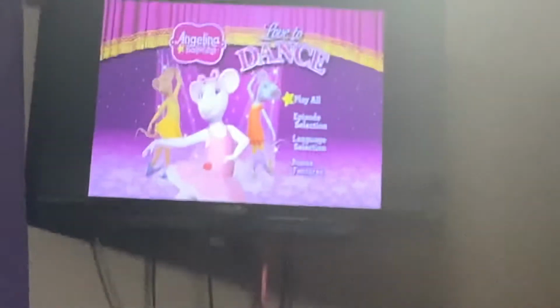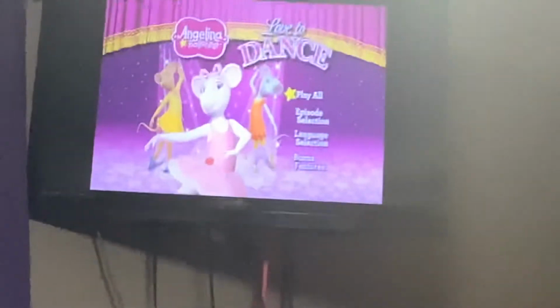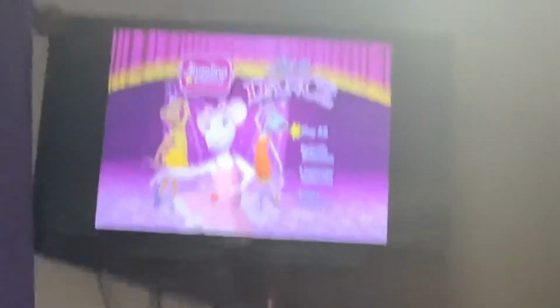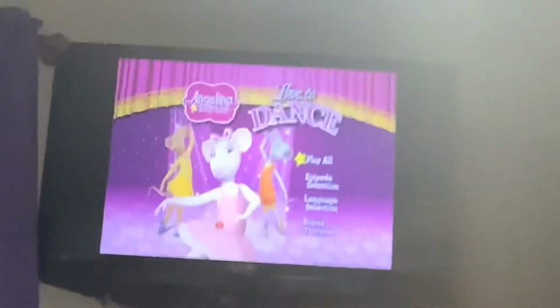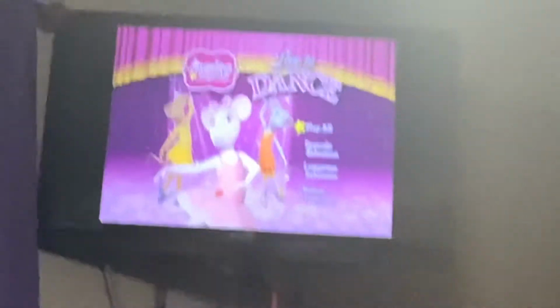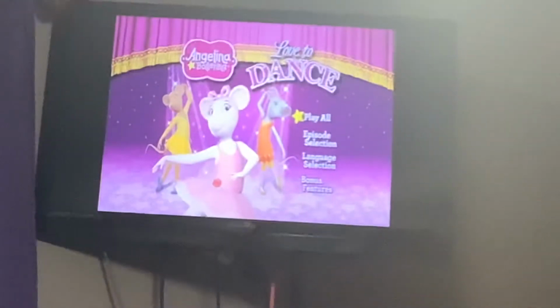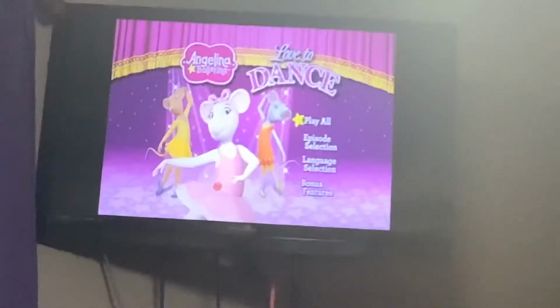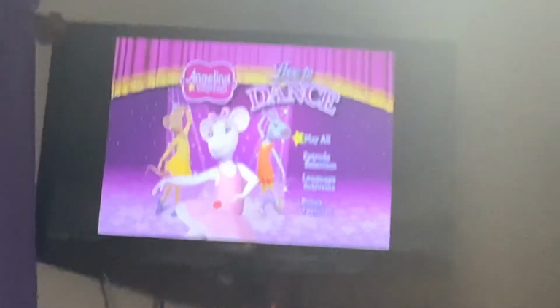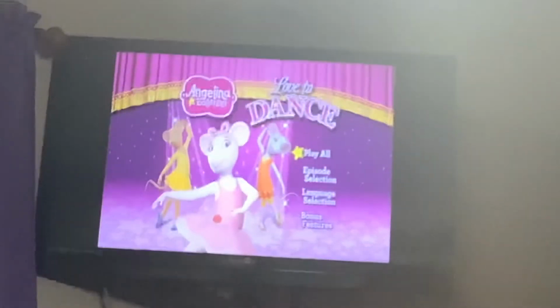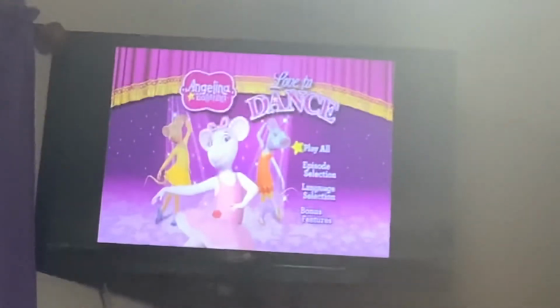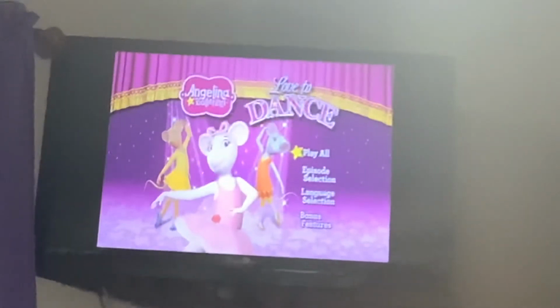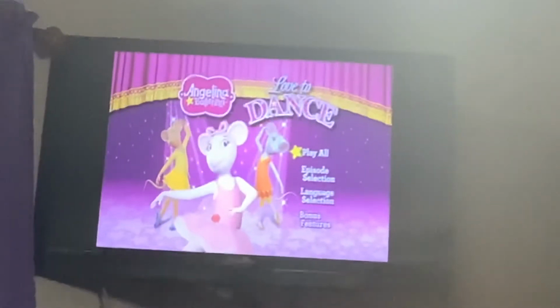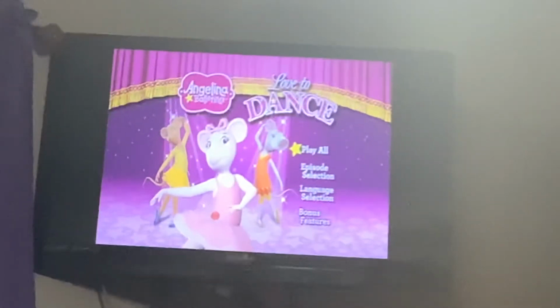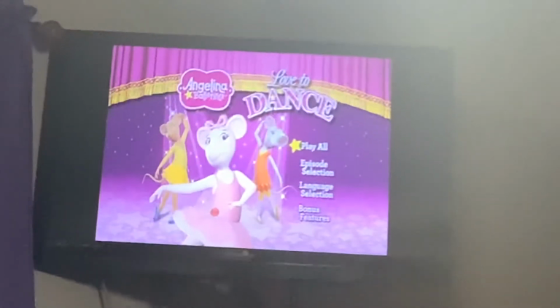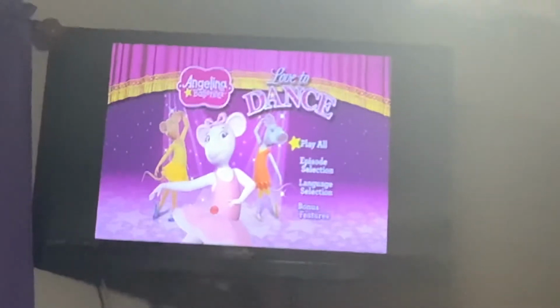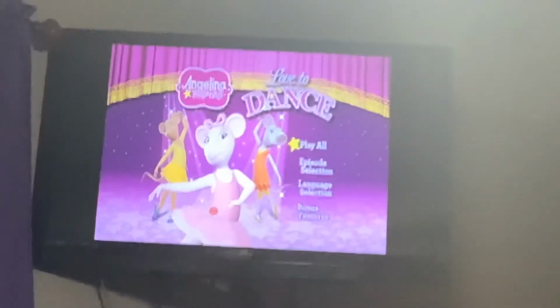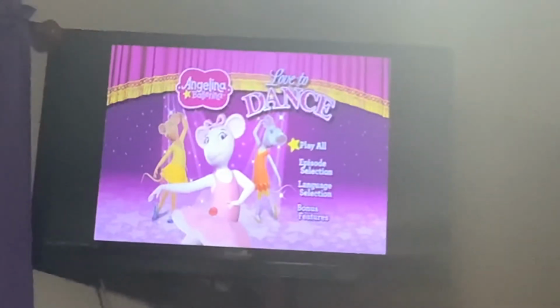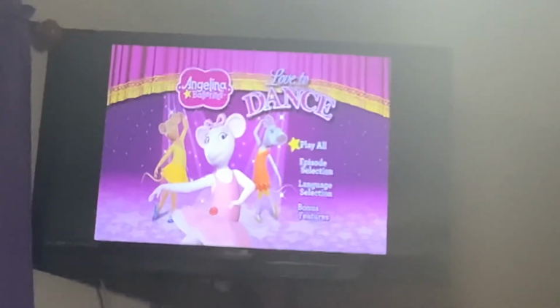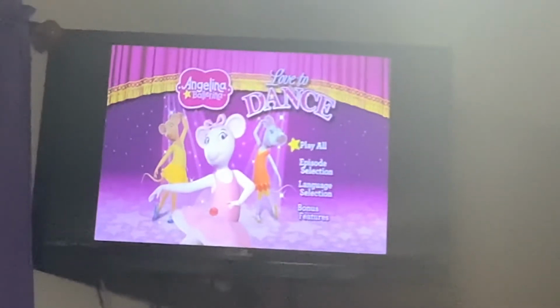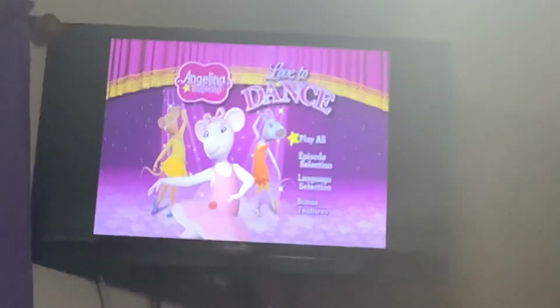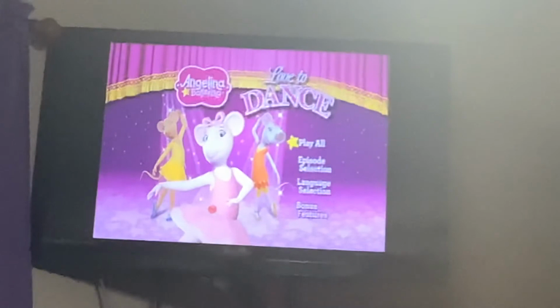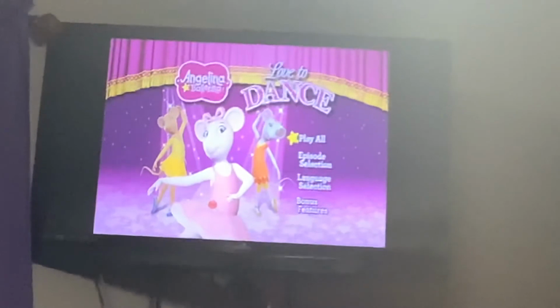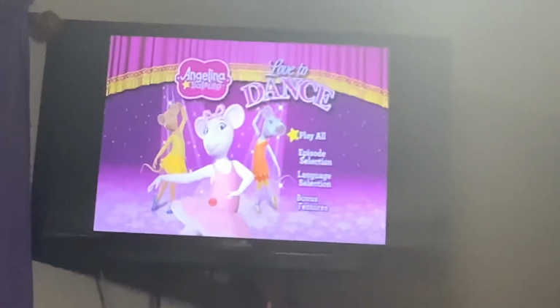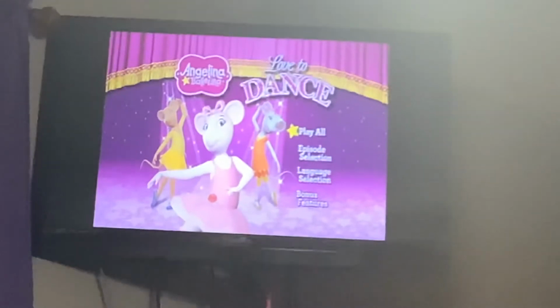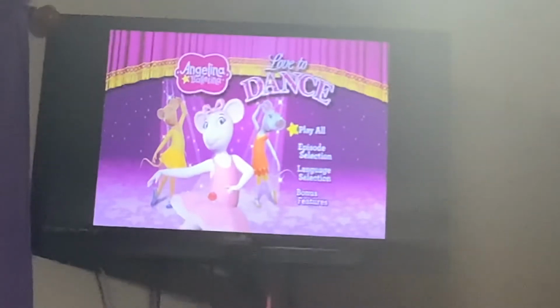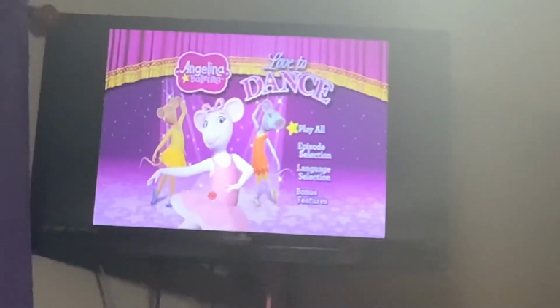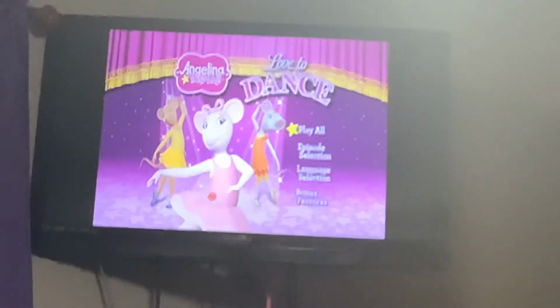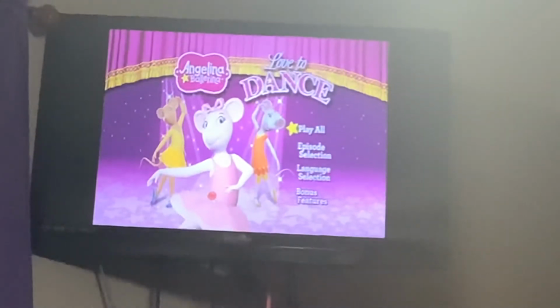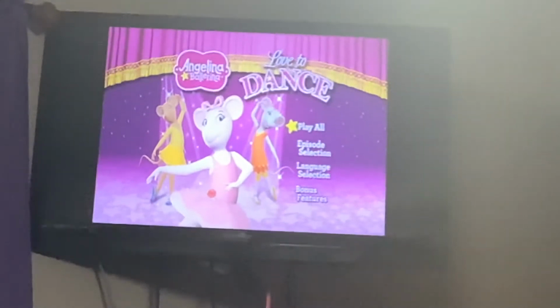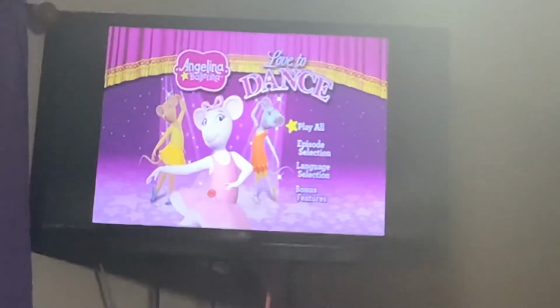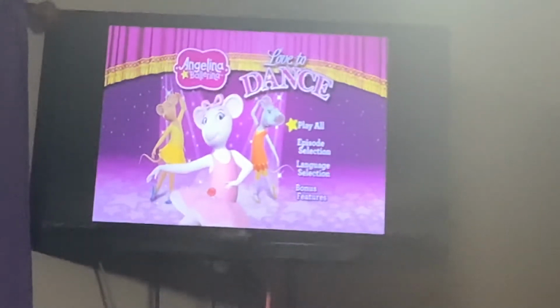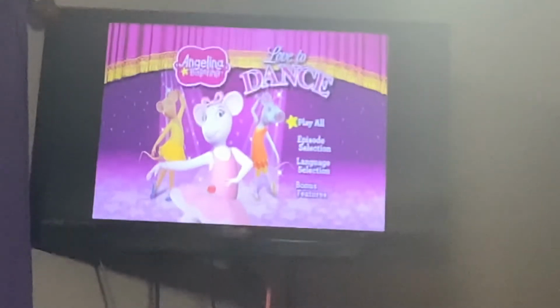And today, this time it's going to be on the 2010 DVD Evangelical Arena, Love to Dance.